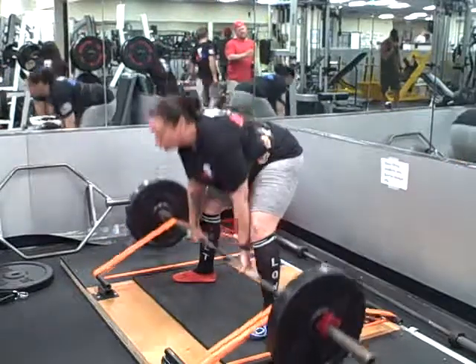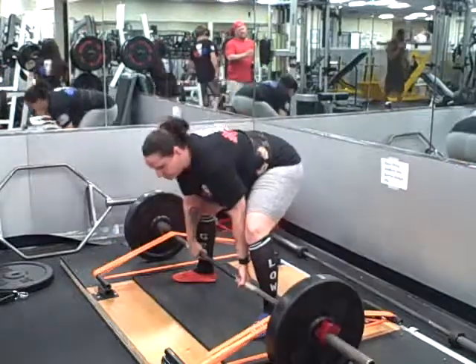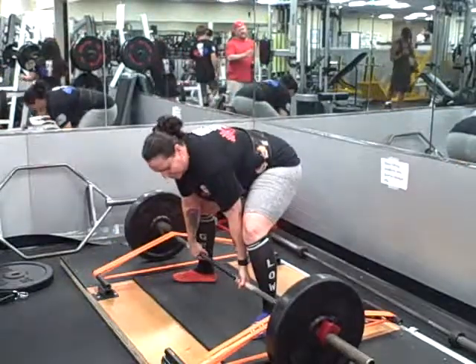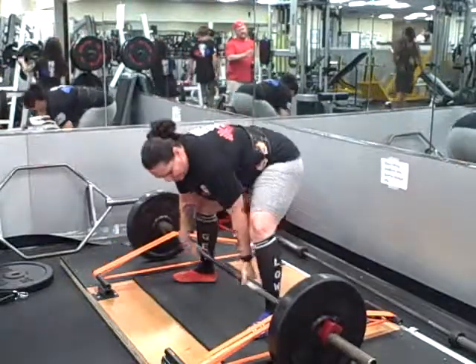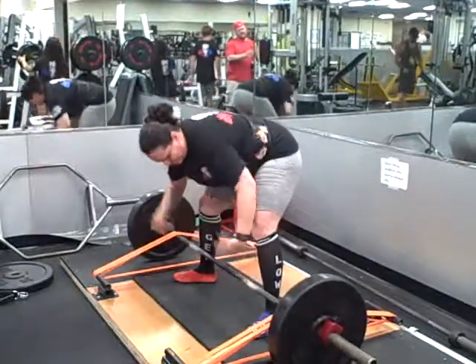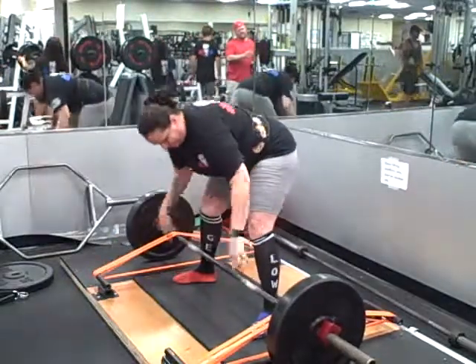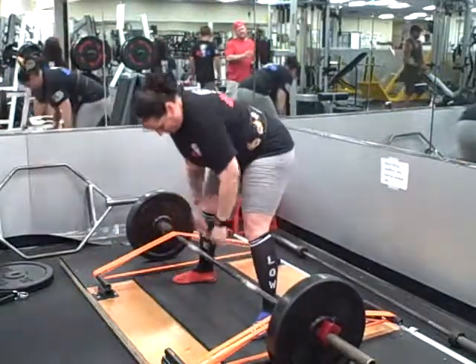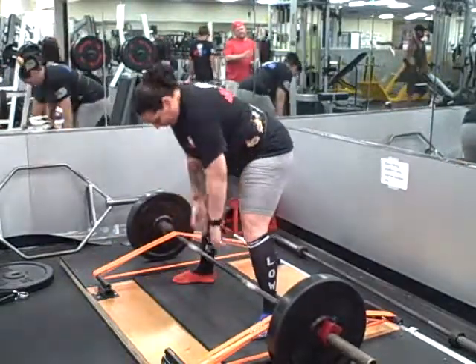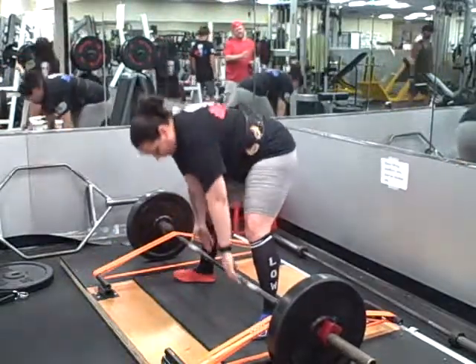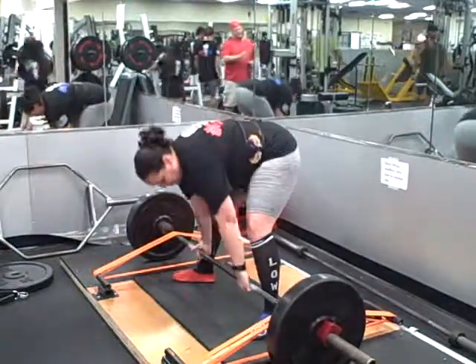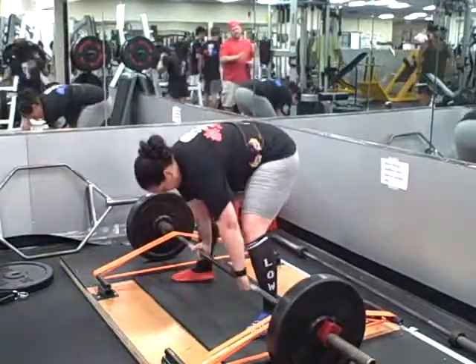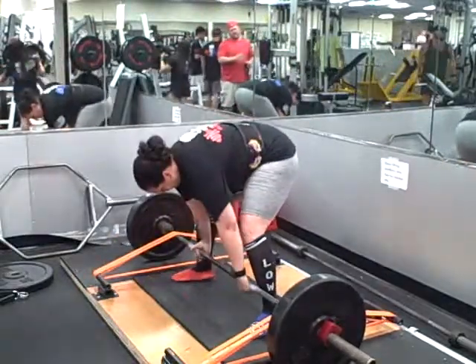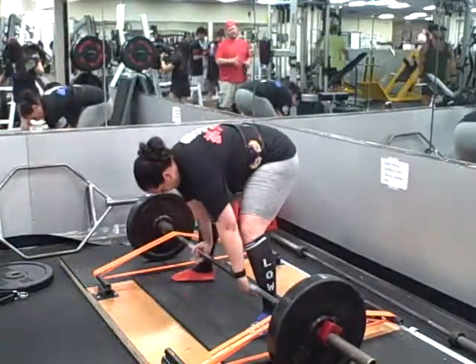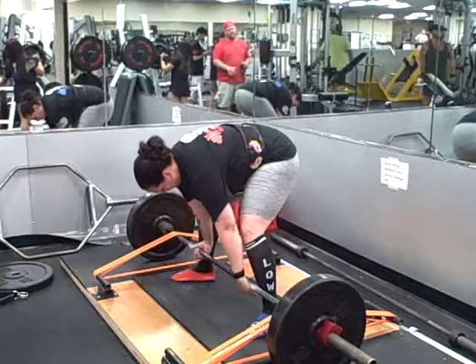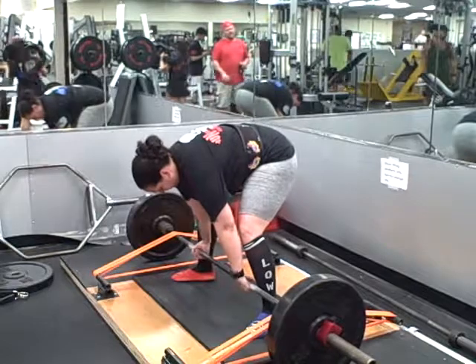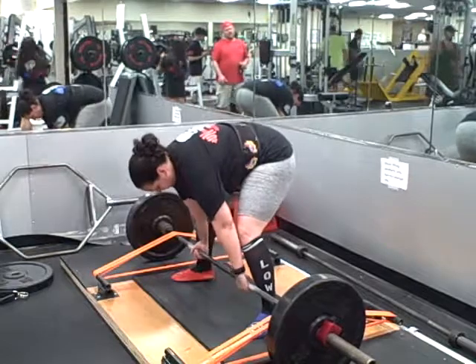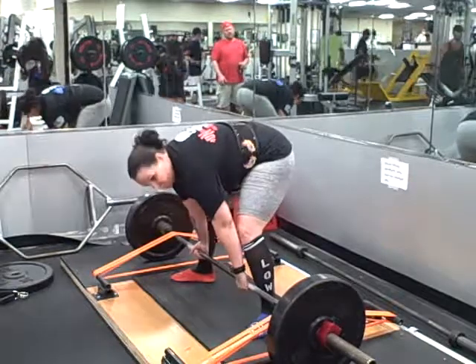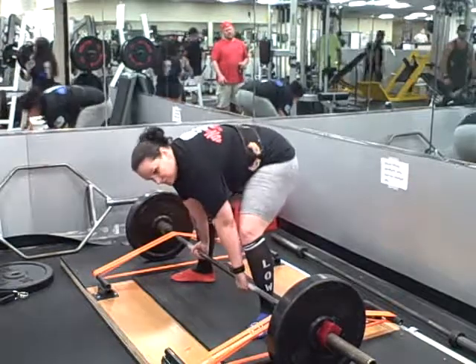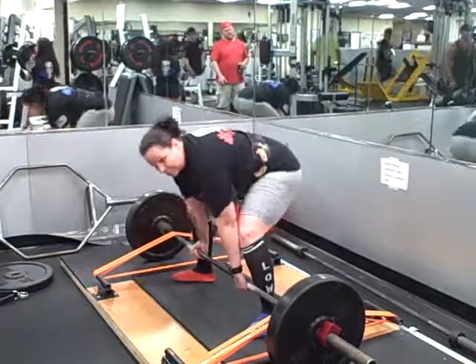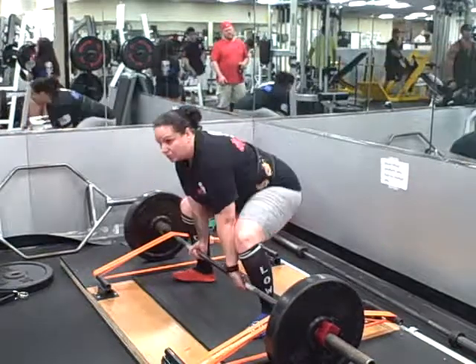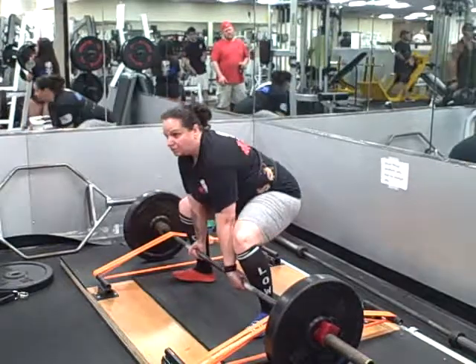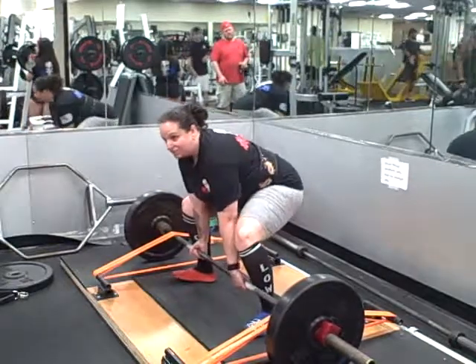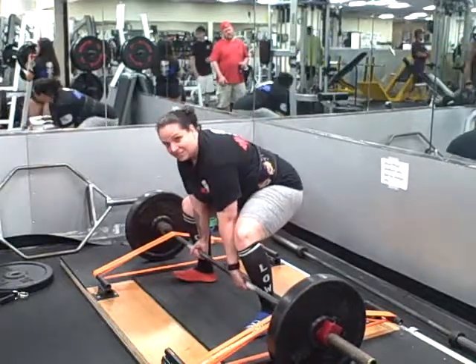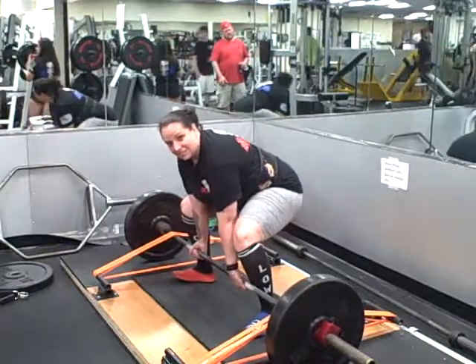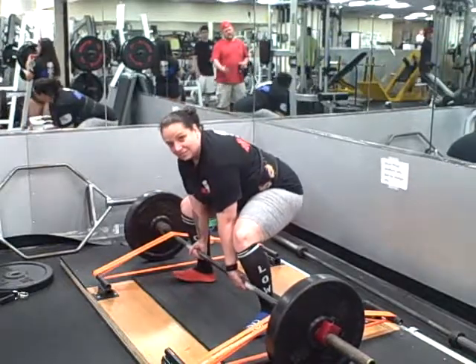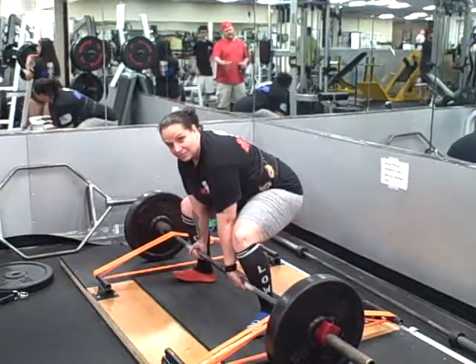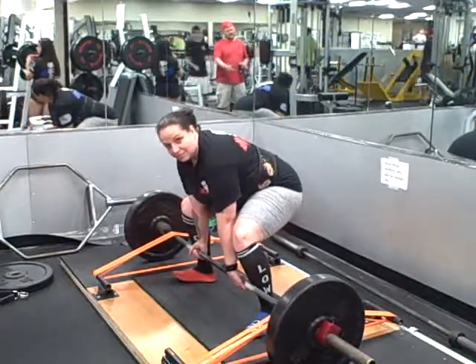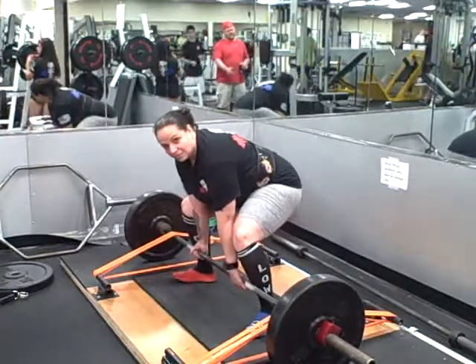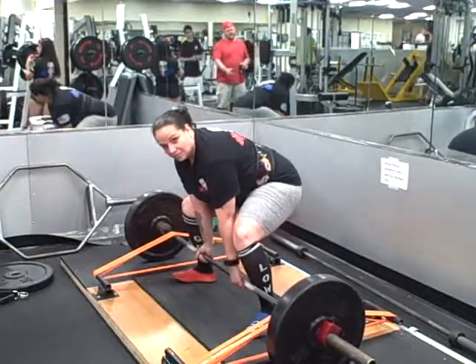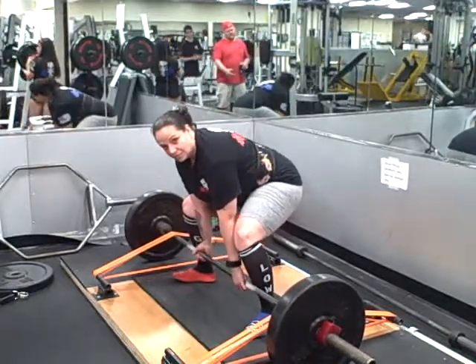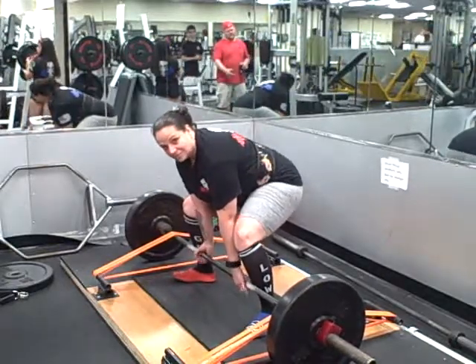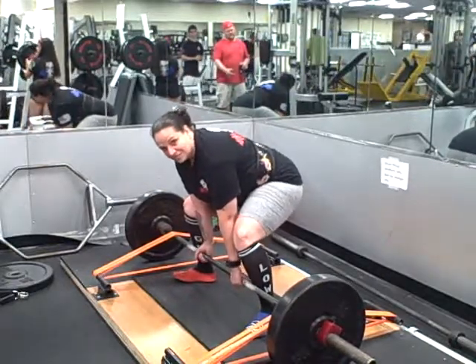Okay. Again. Okay. Try to get your butt down lower. Bring your hands in a little bit. Okay.